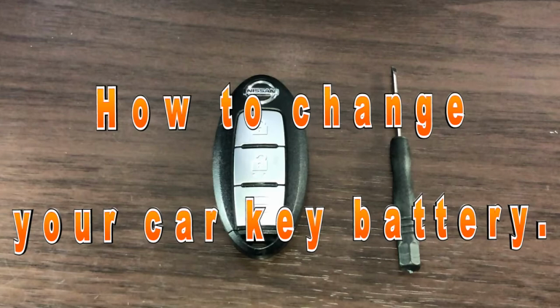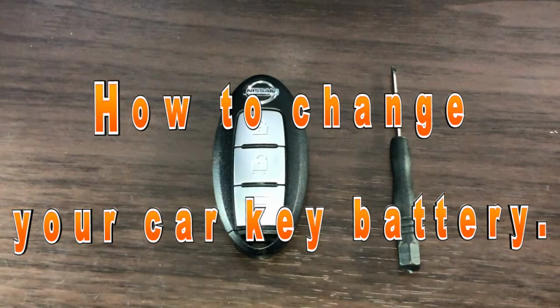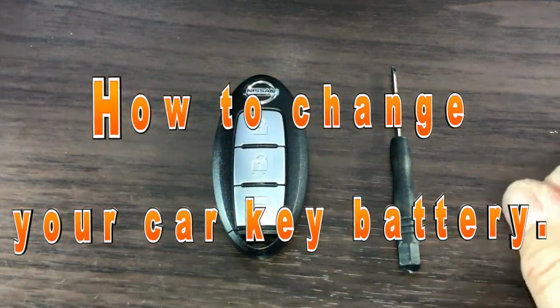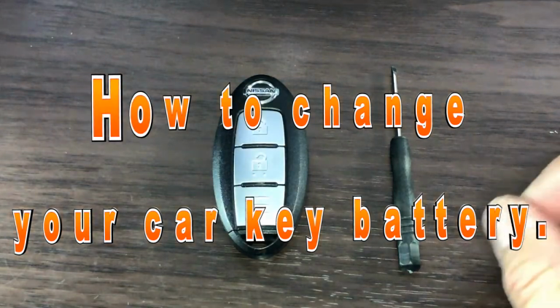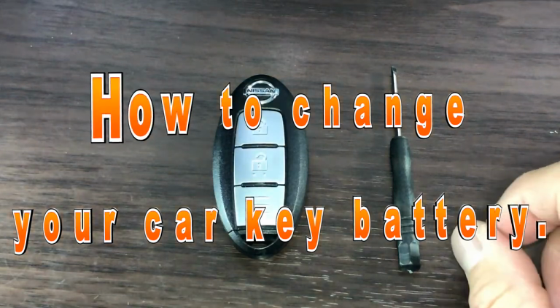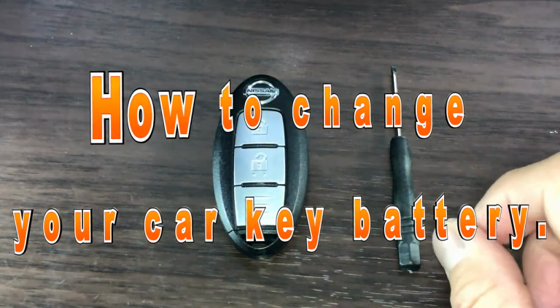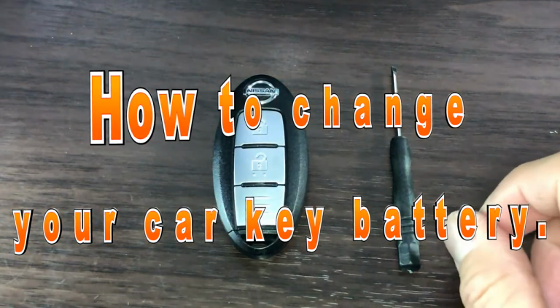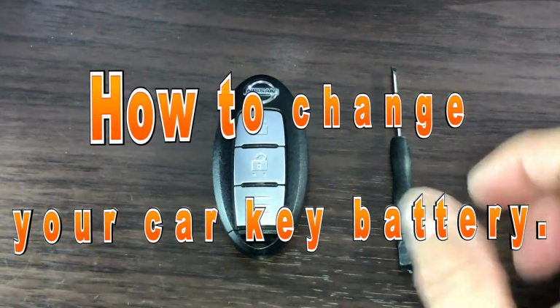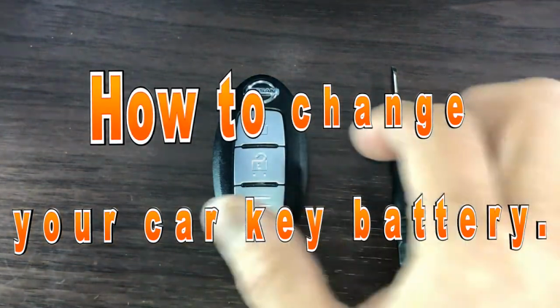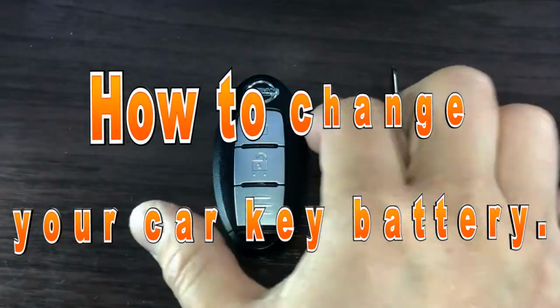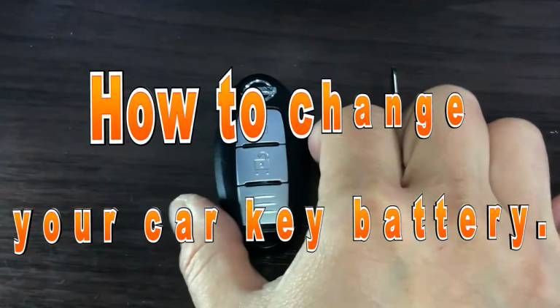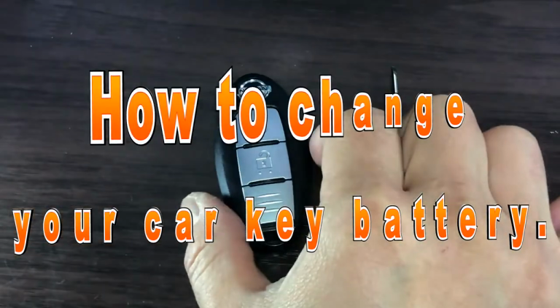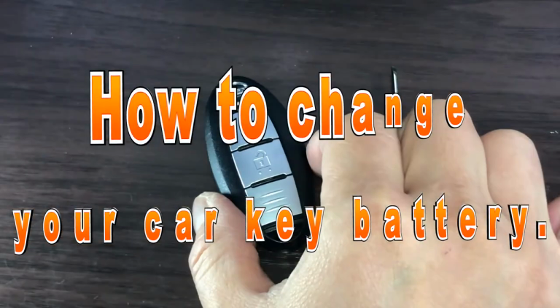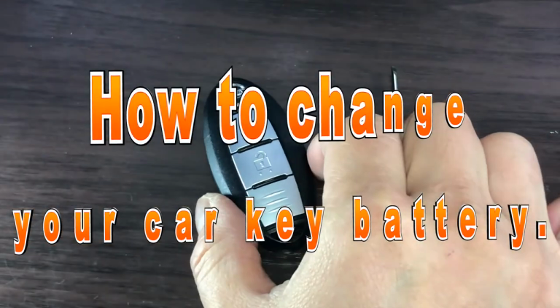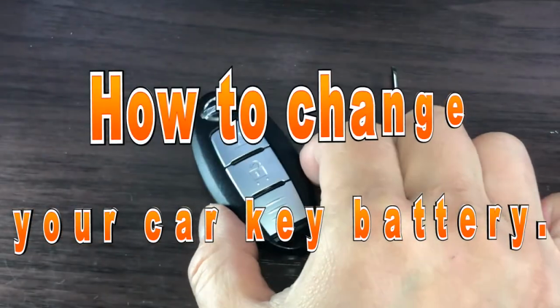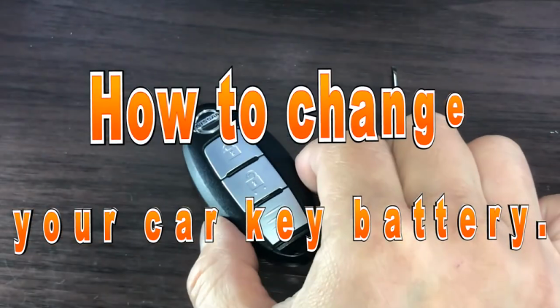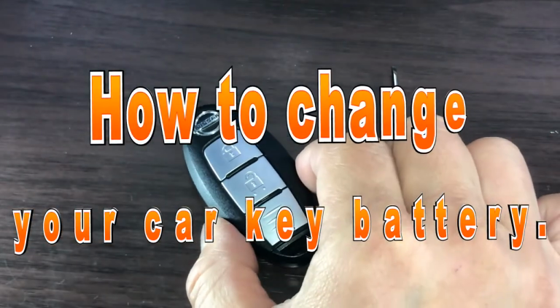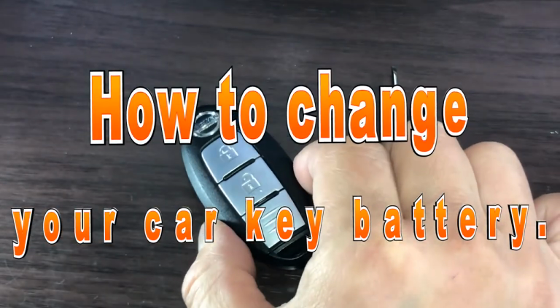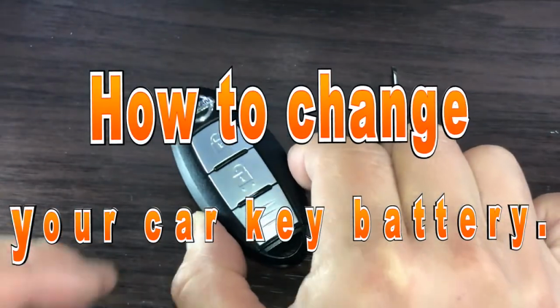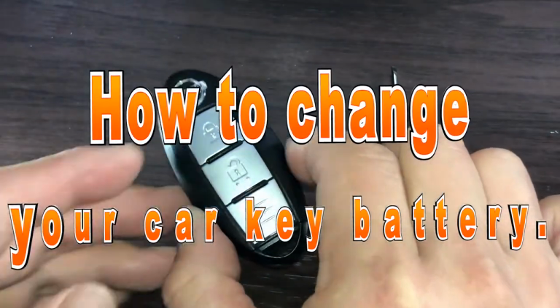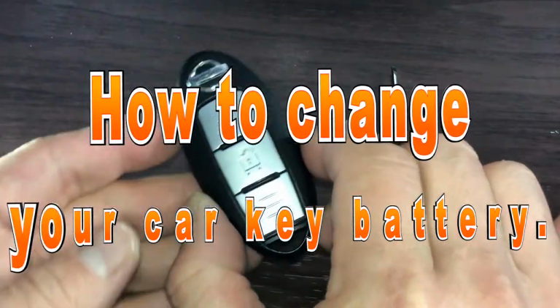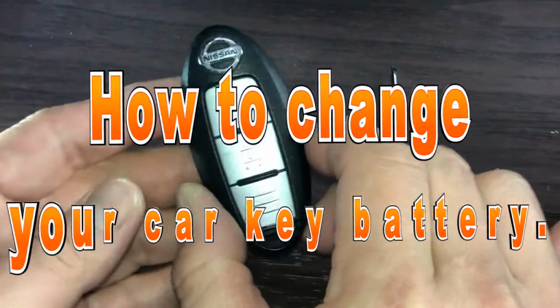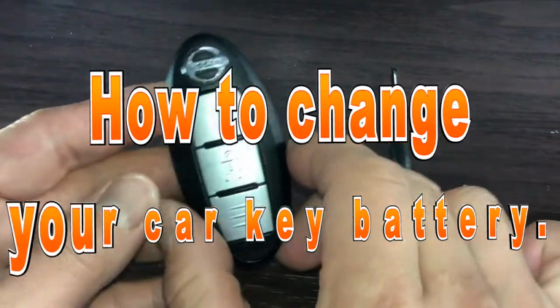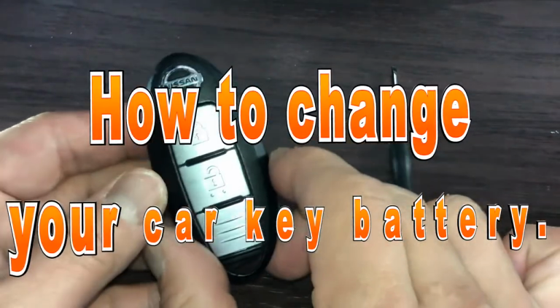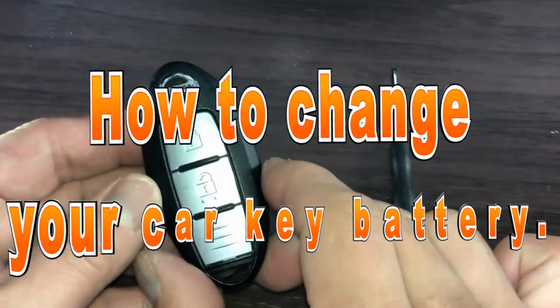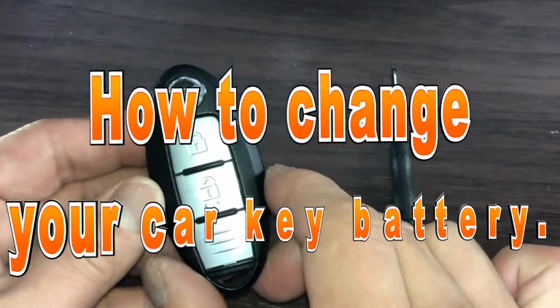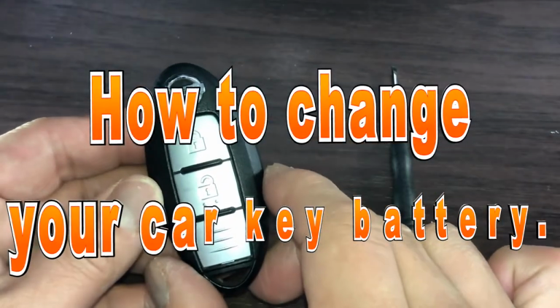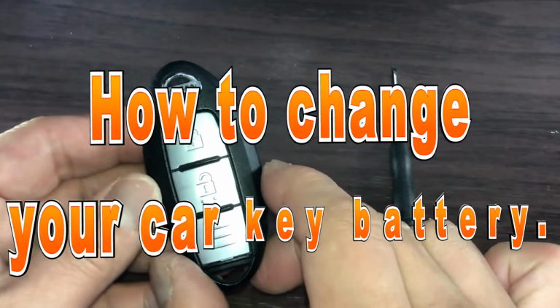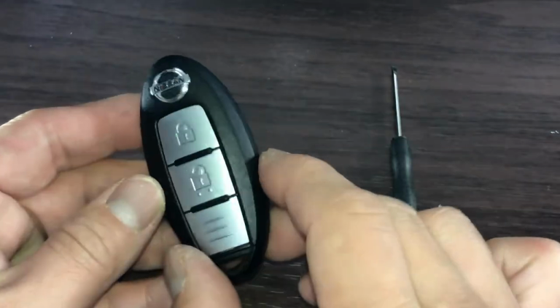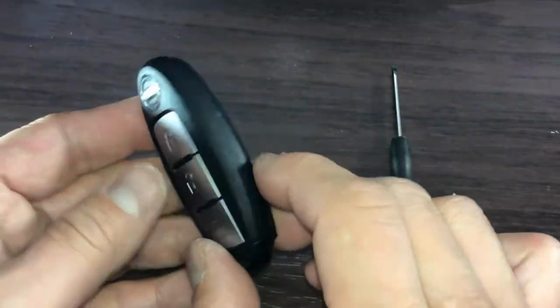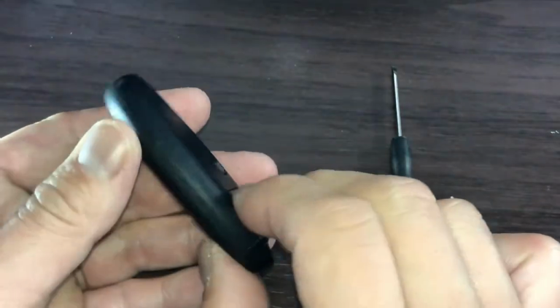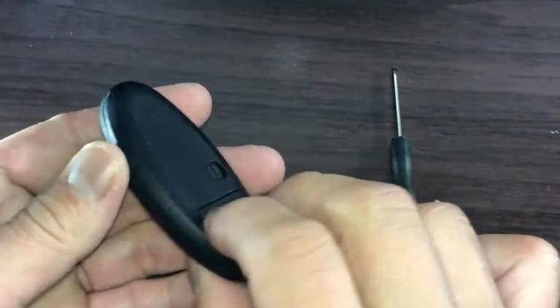Hi everyone, it's James. I'm going to show you how to change your car key battery. This is for Nissan.